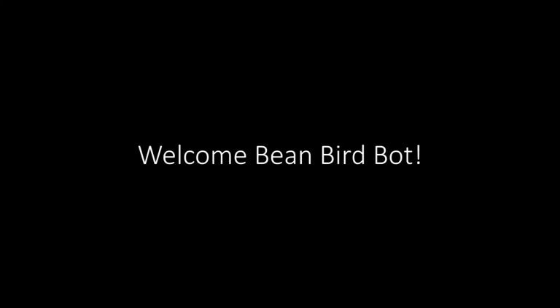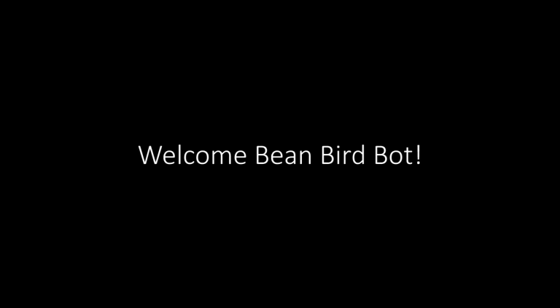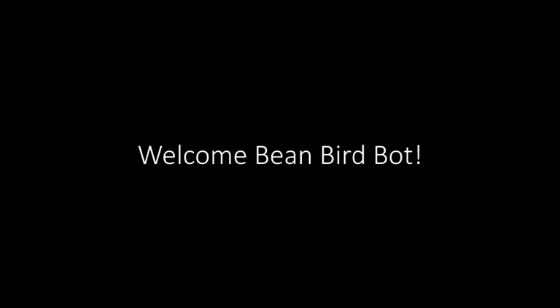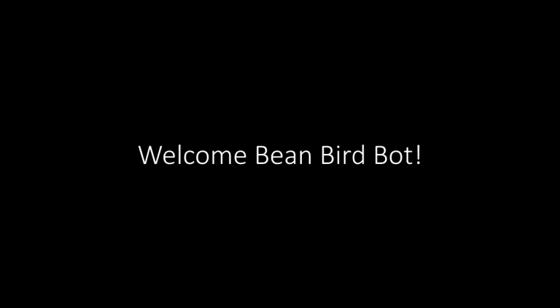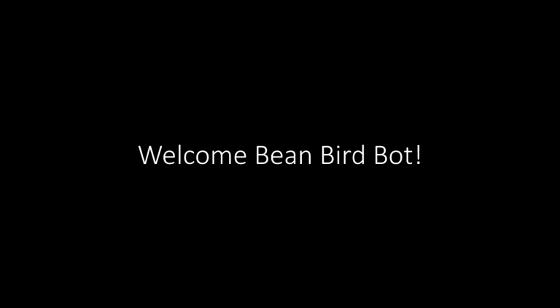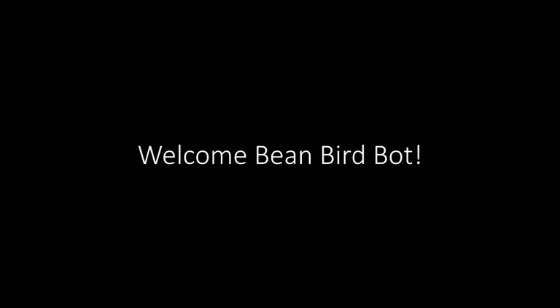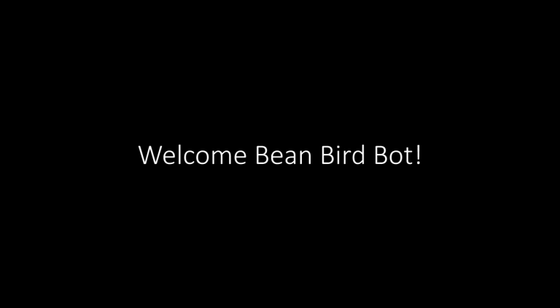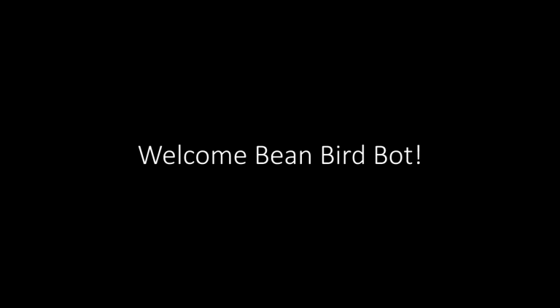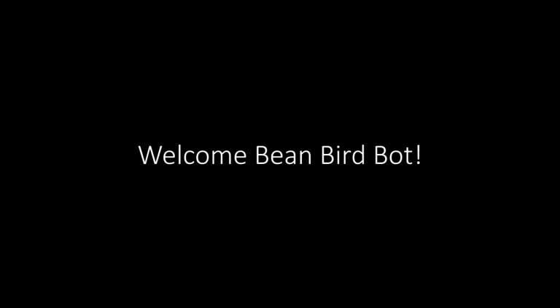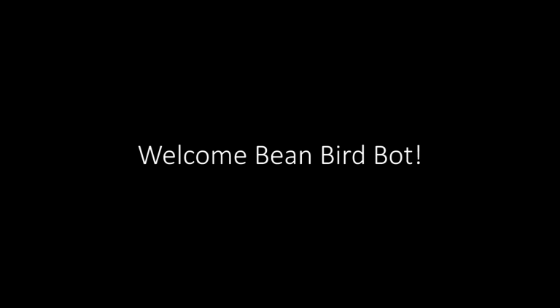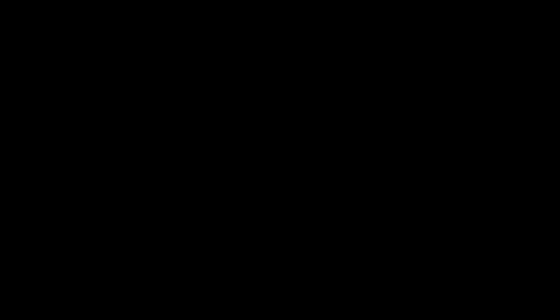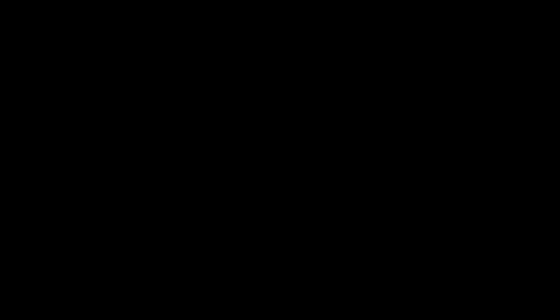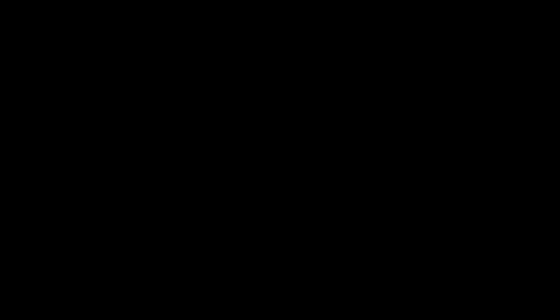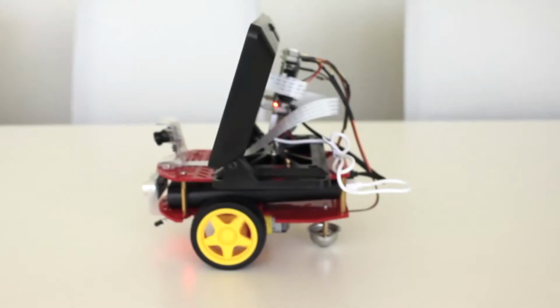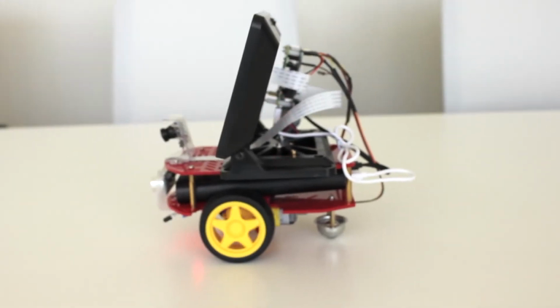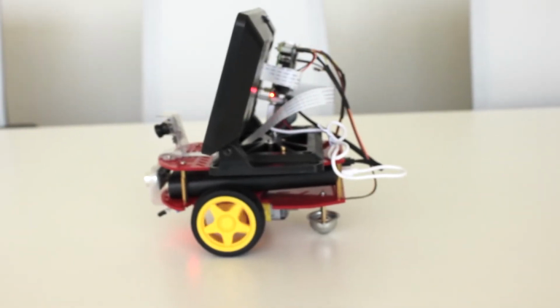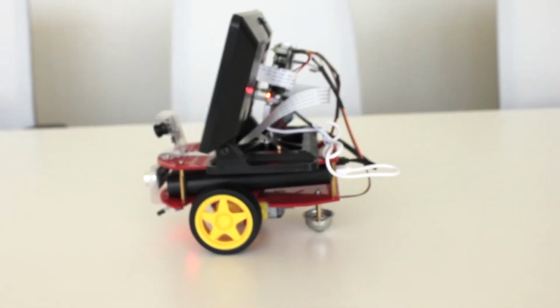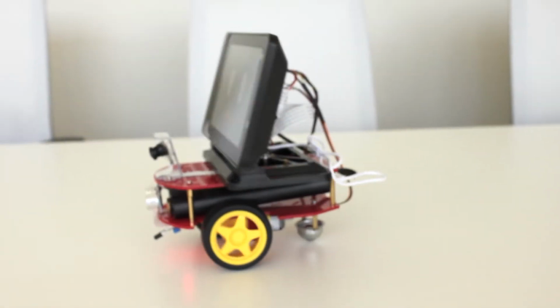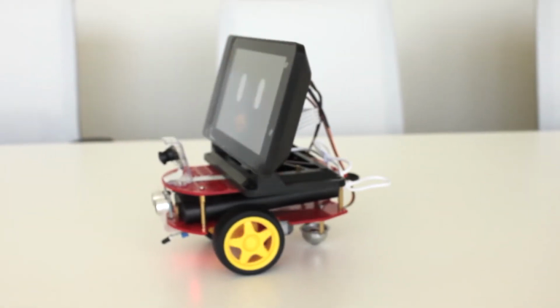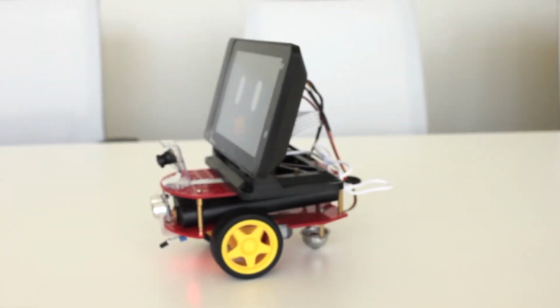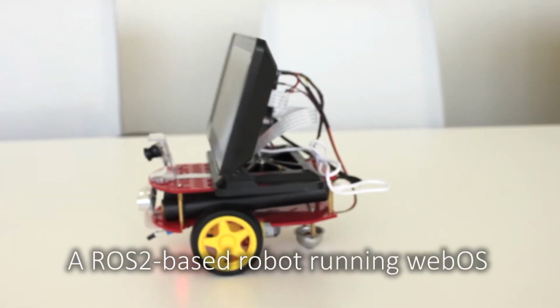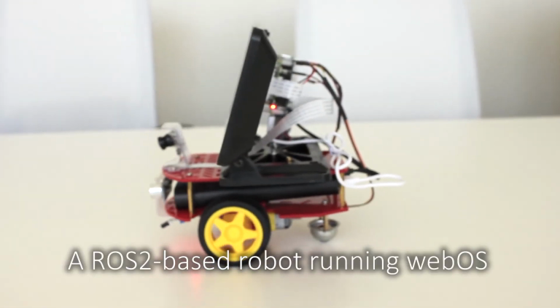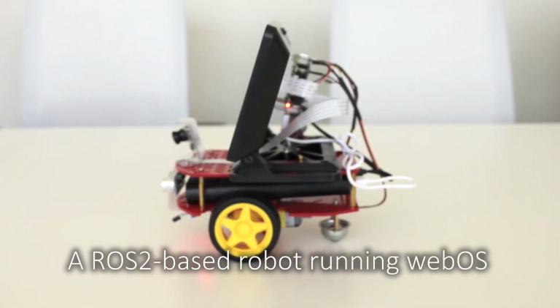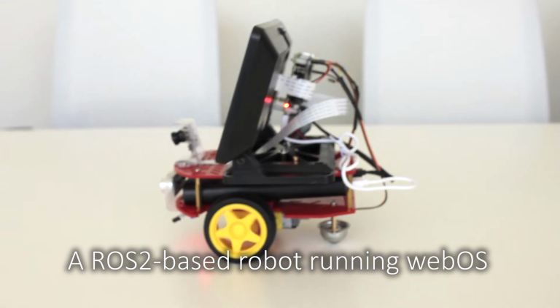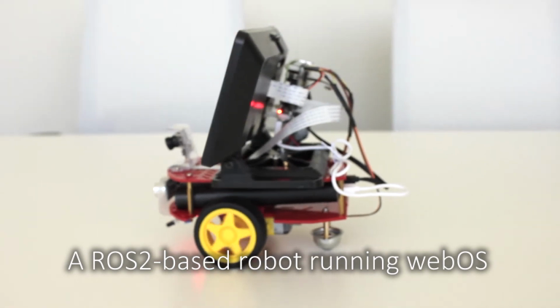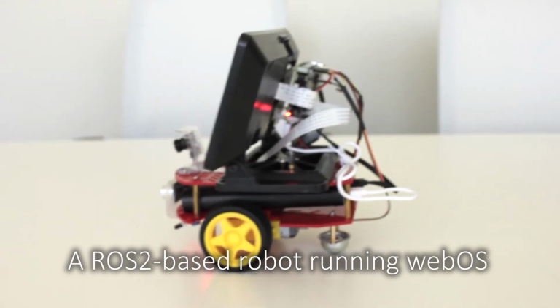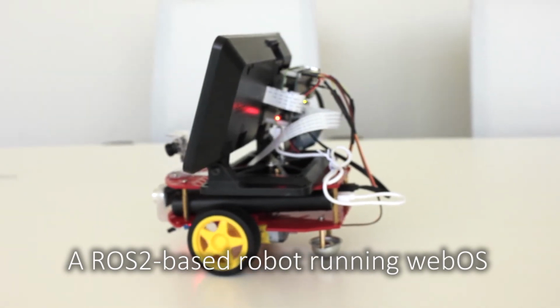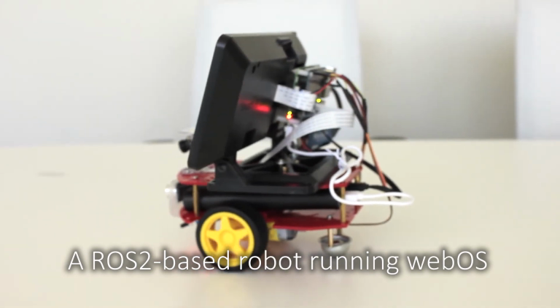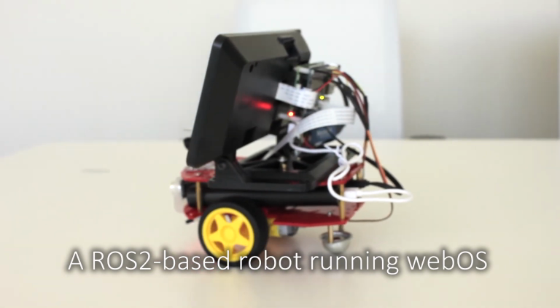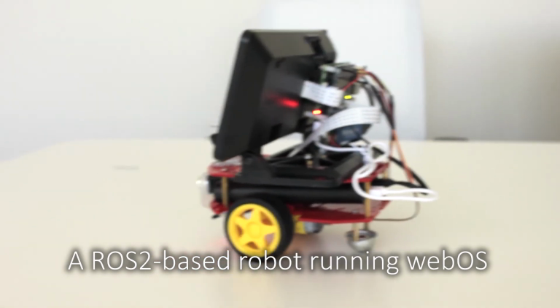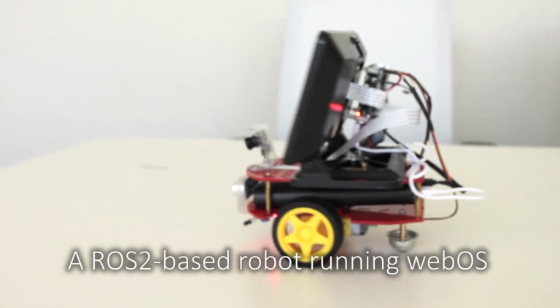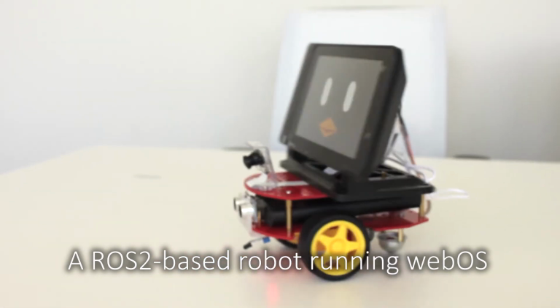Welcome BeanBirdBot, a ROS2 based robot running WebOS.